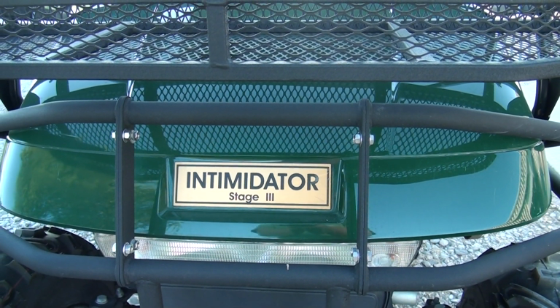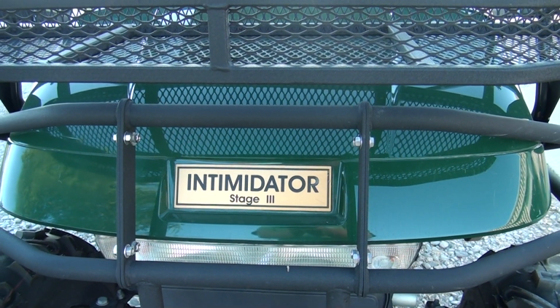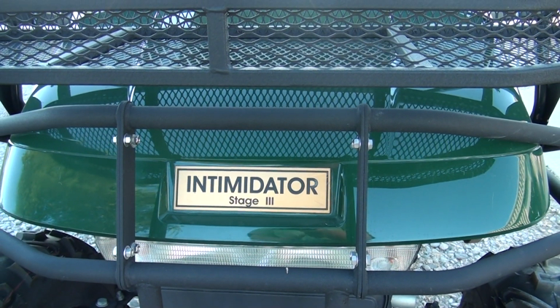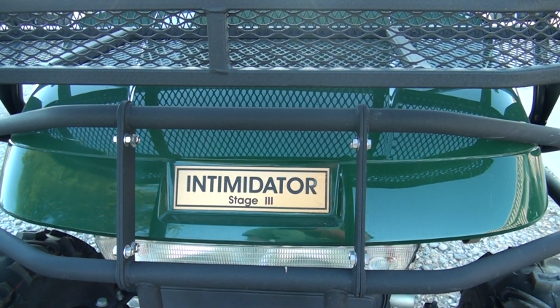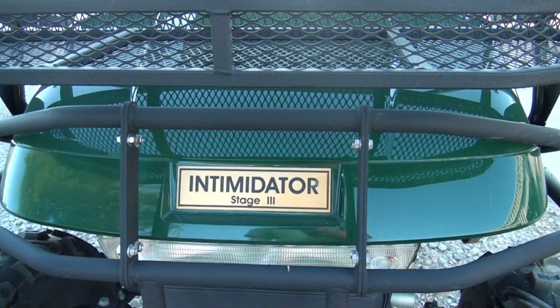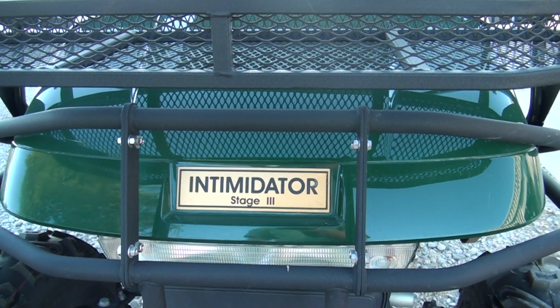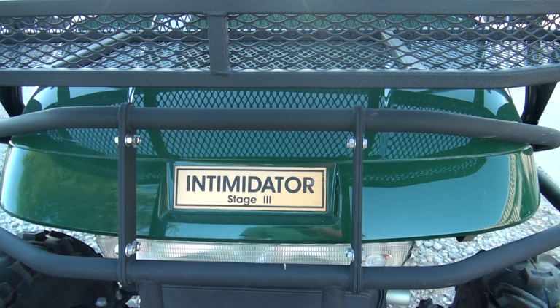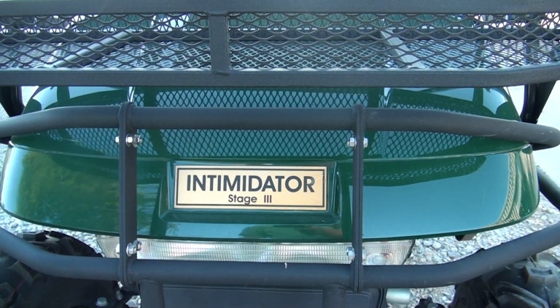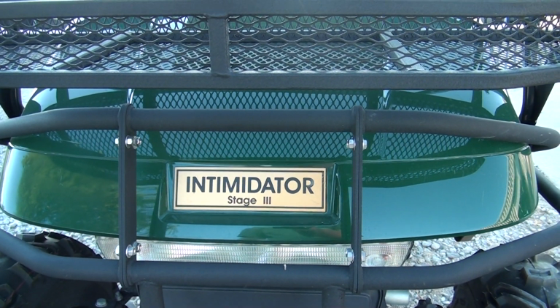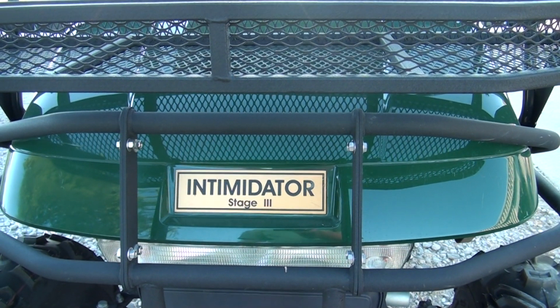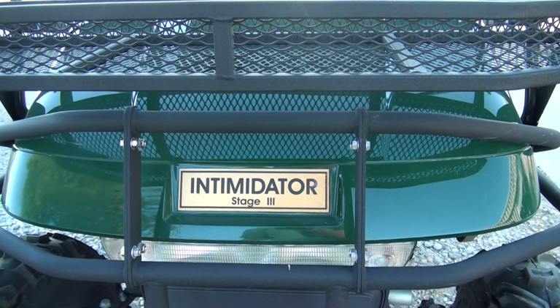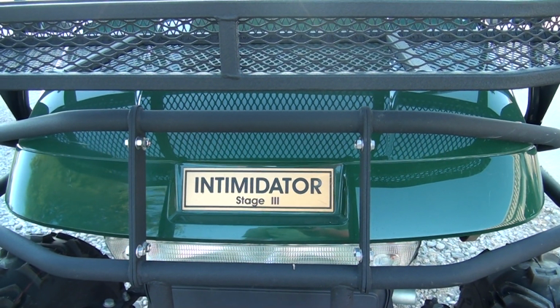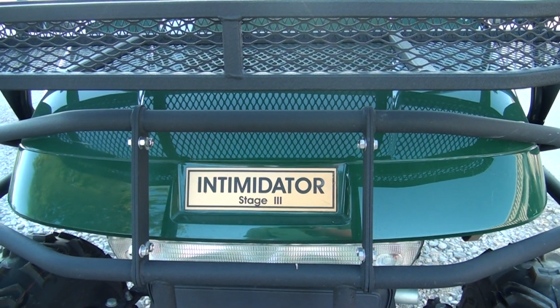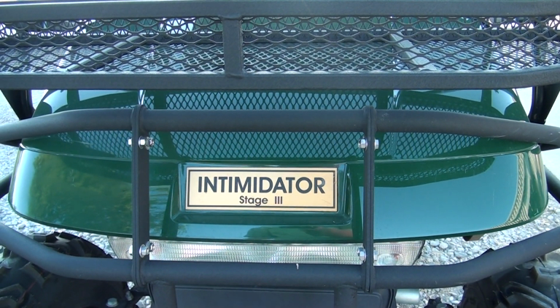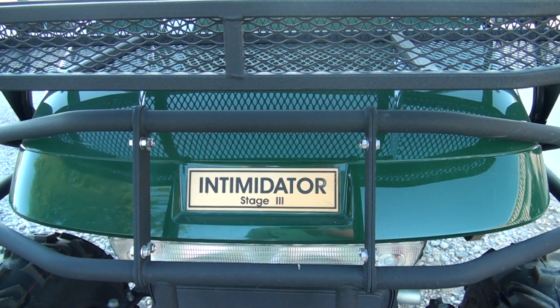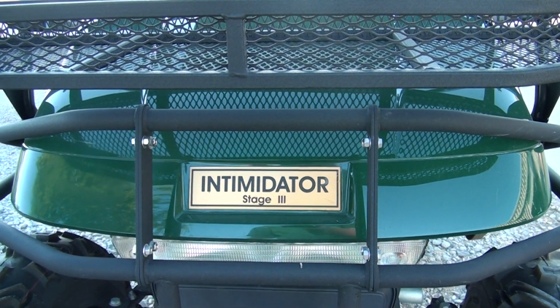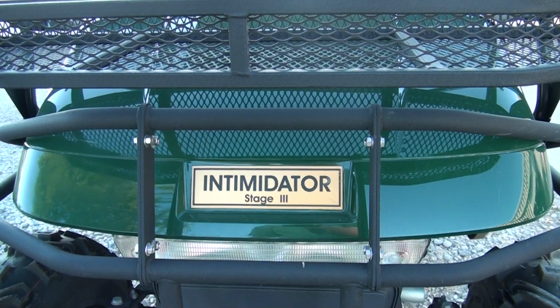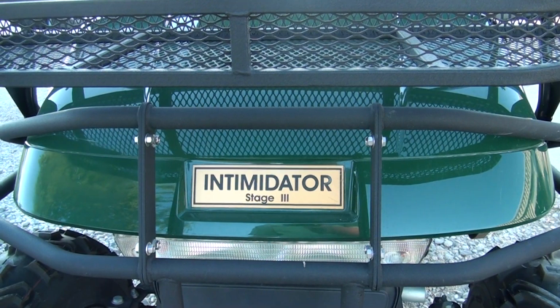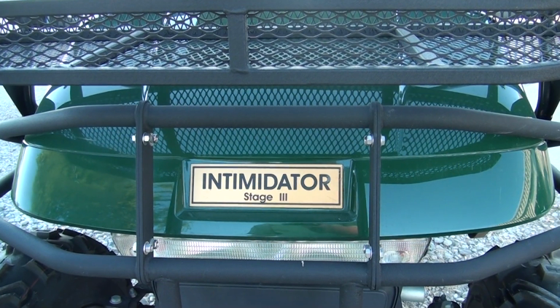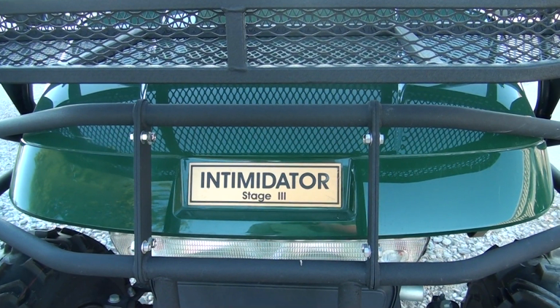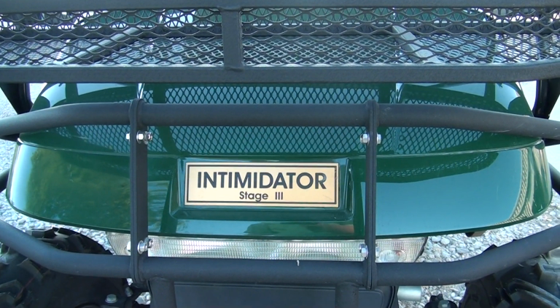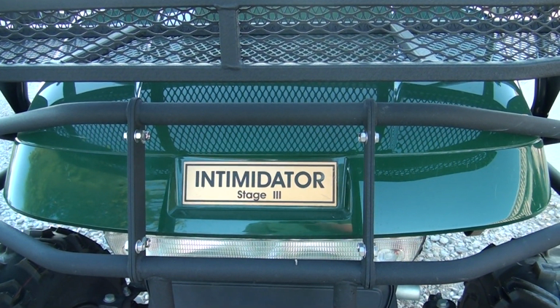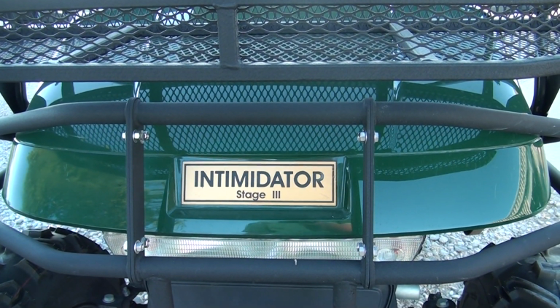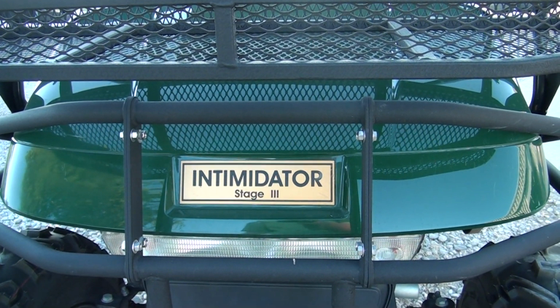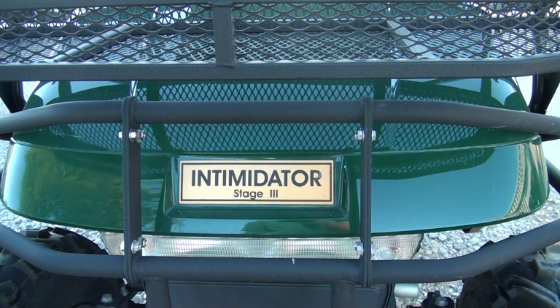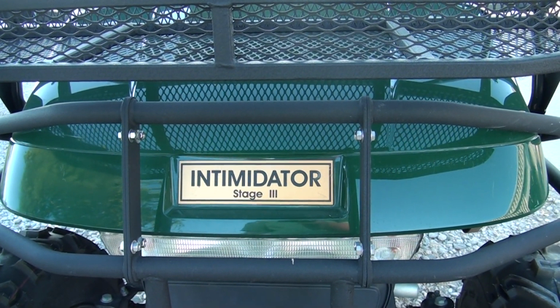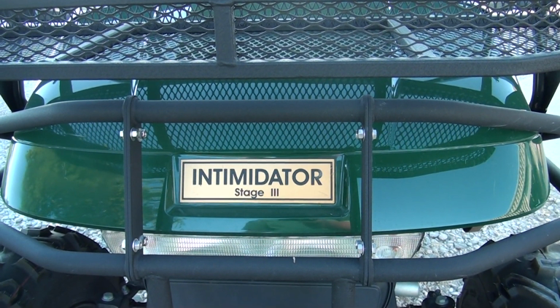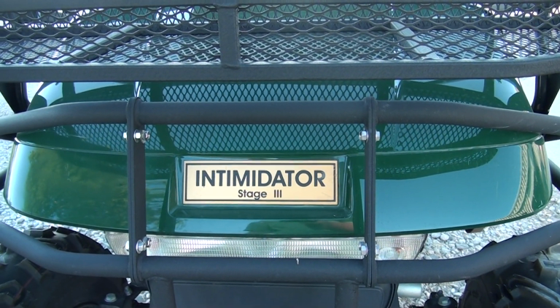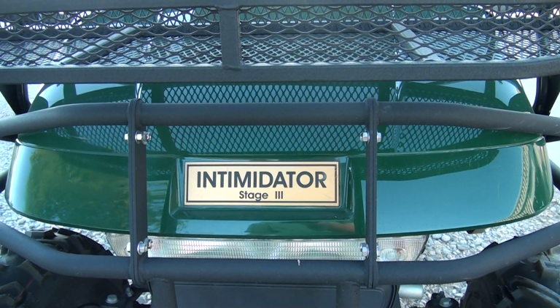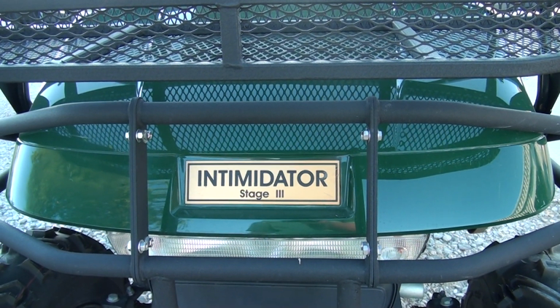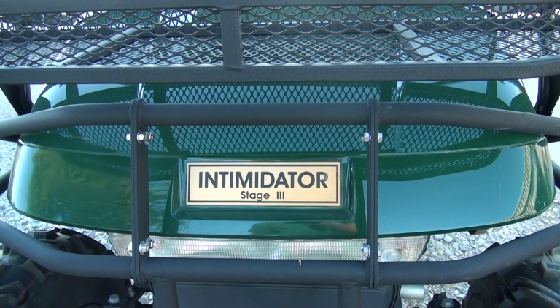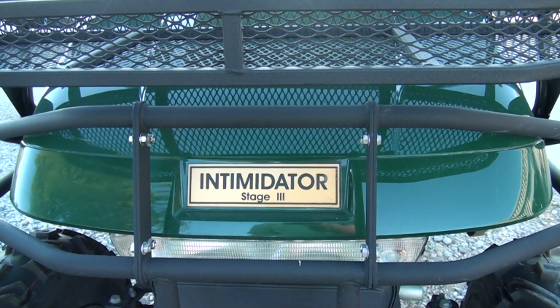Good morning. It's about 8 o'clock here in Nevada, Texas, and we're out here fixing to put the Intimidator Stage 3 hunting golf cart through its paces.